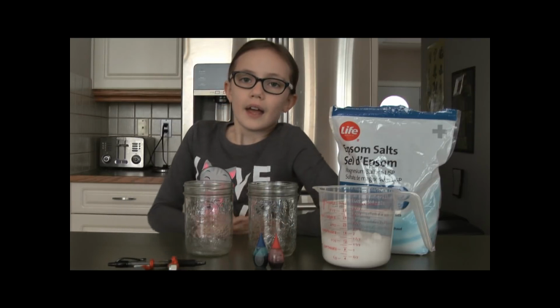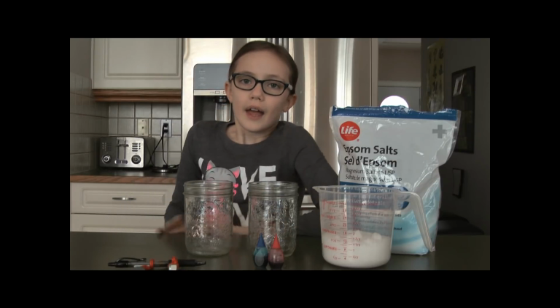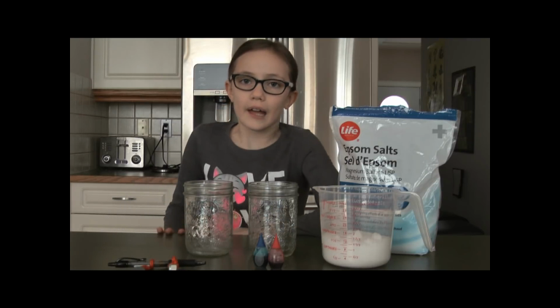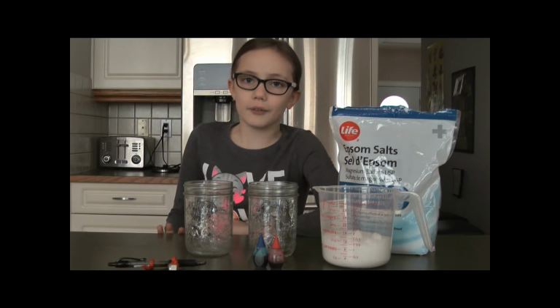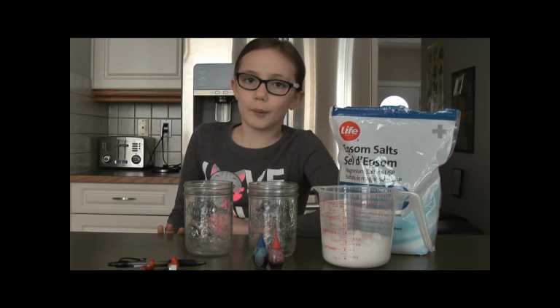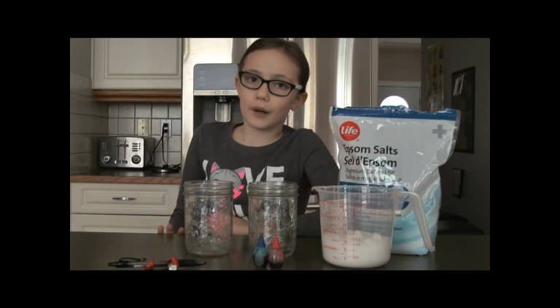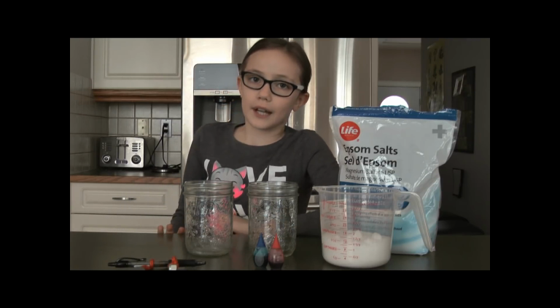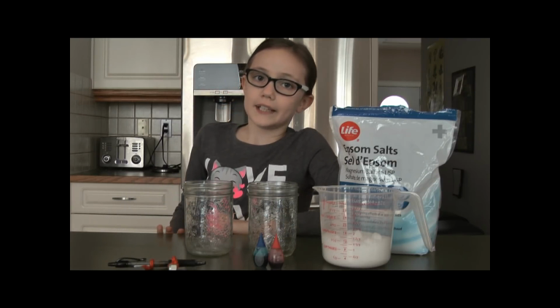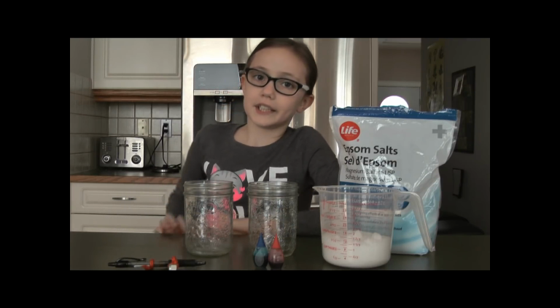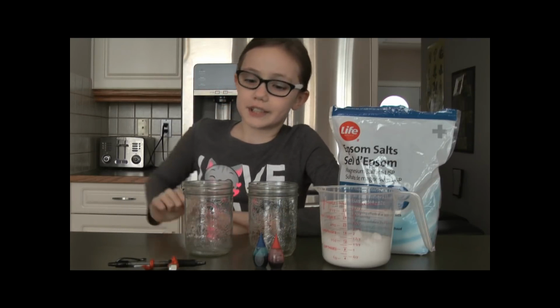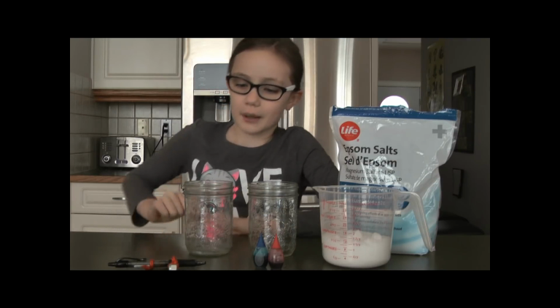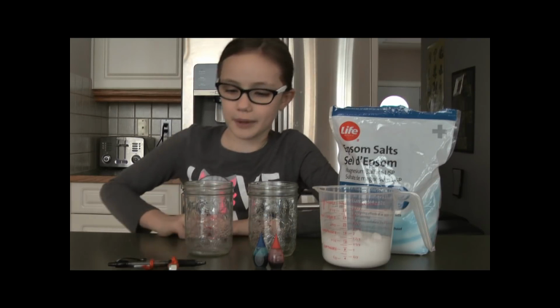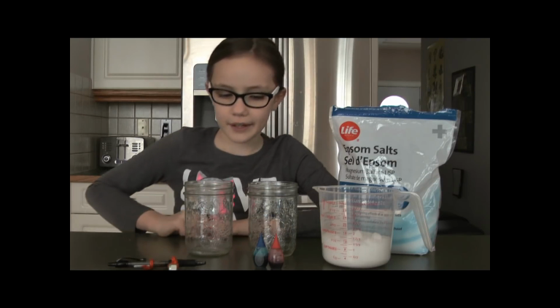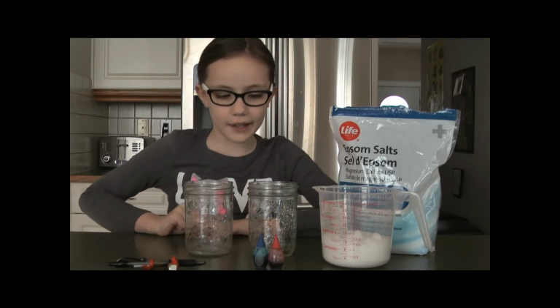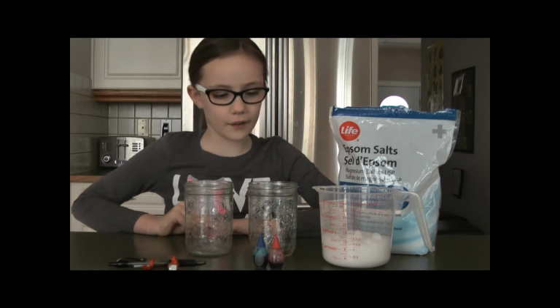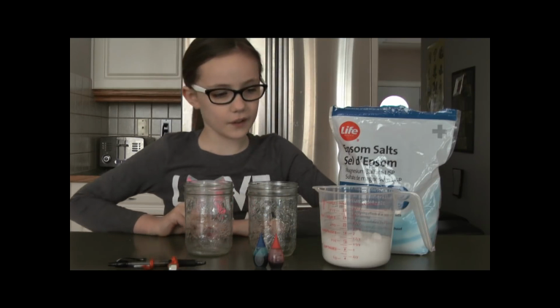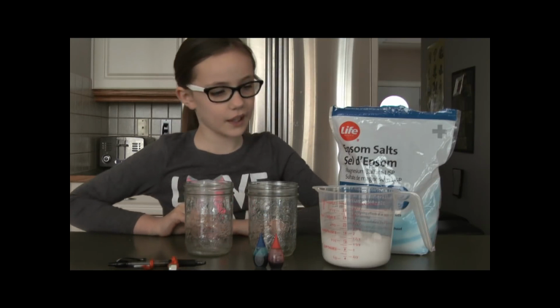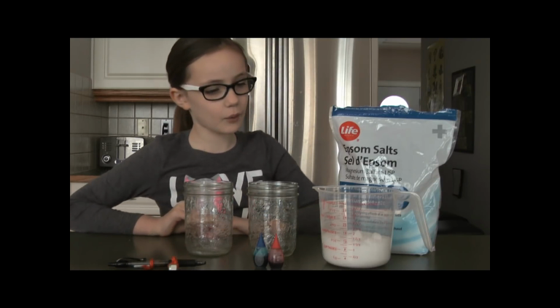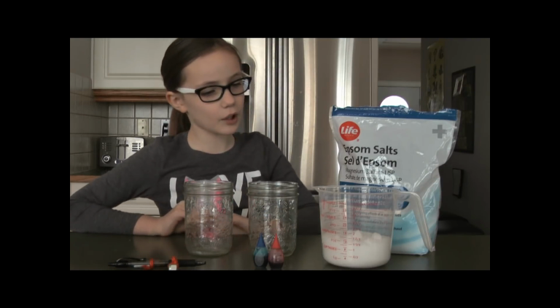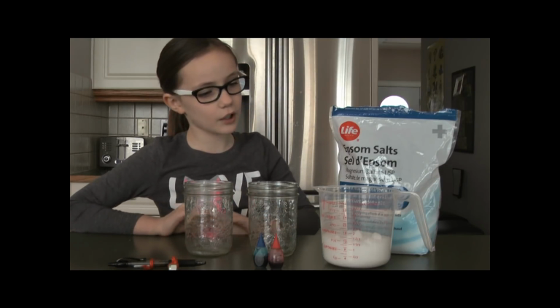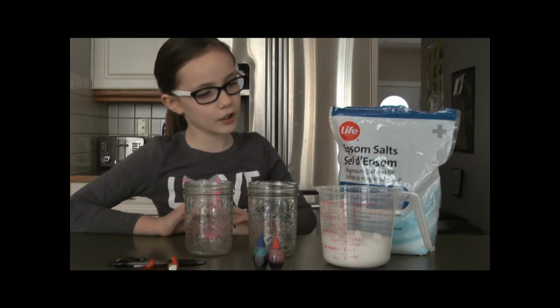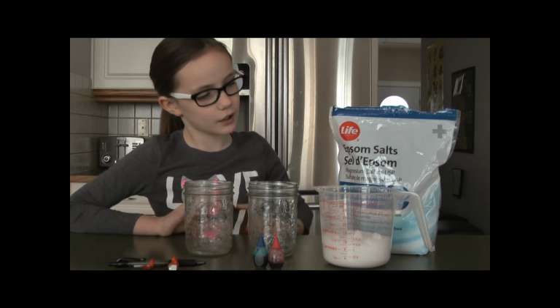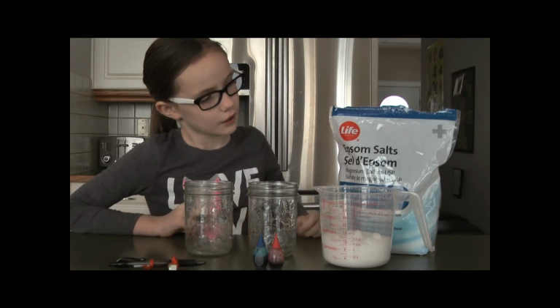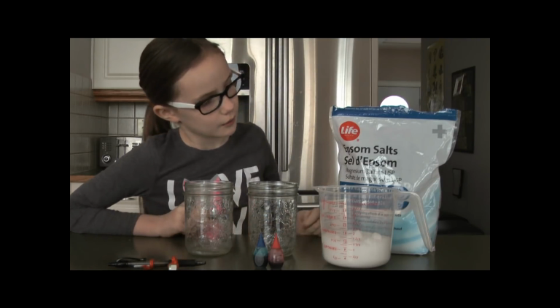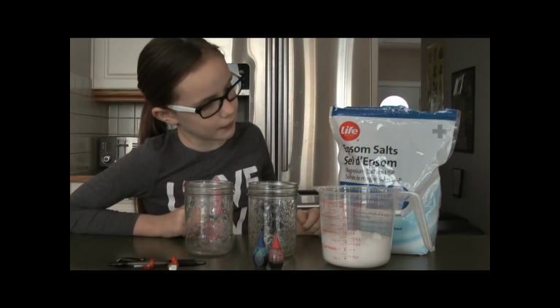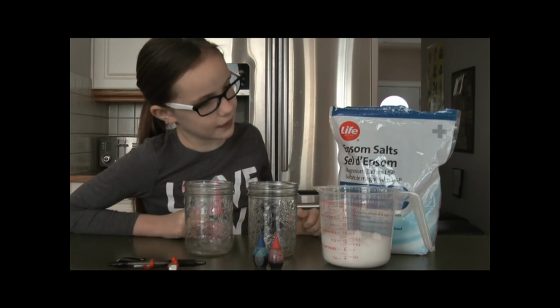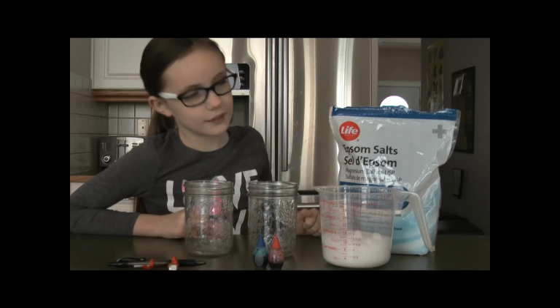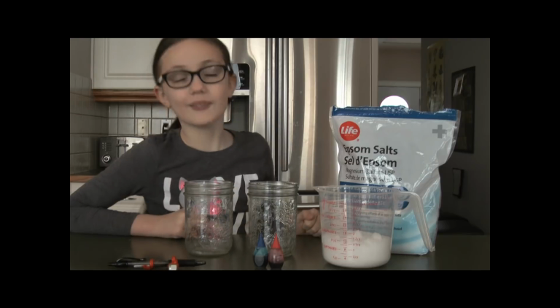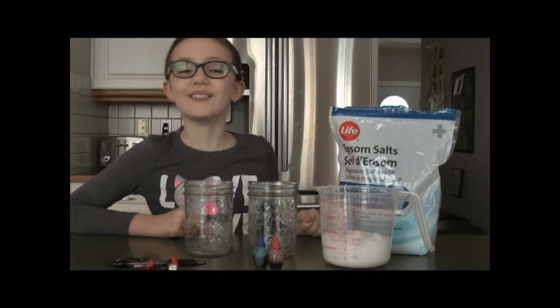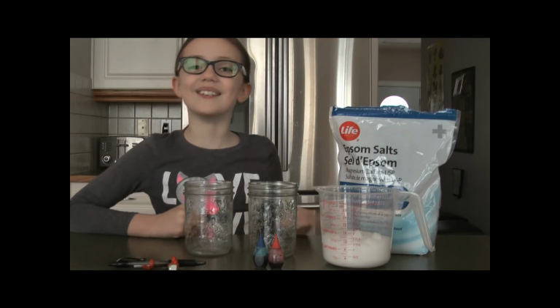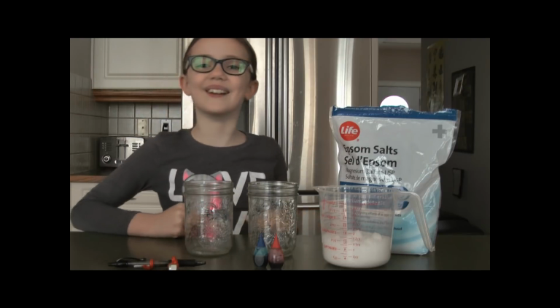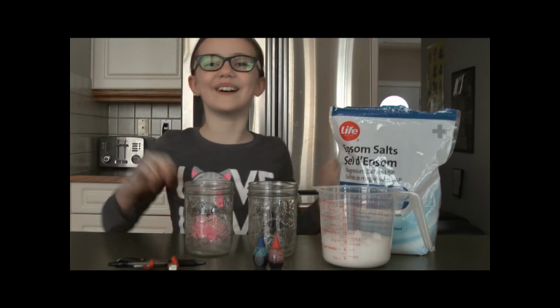Hey everyone, AJ Champion here and today we're making some crystals.